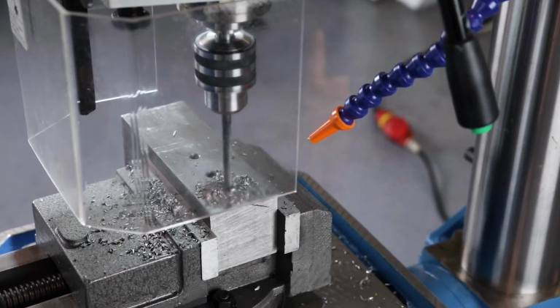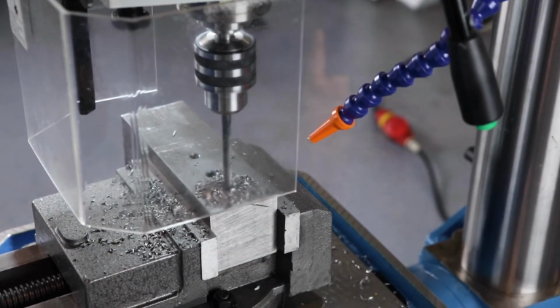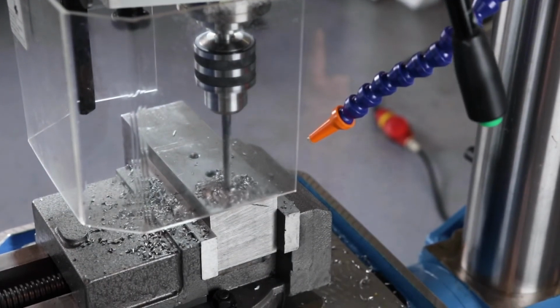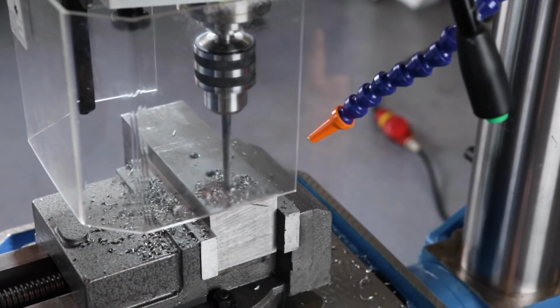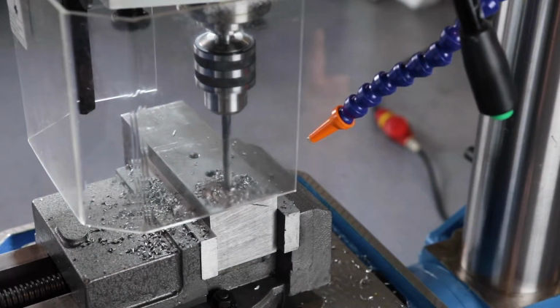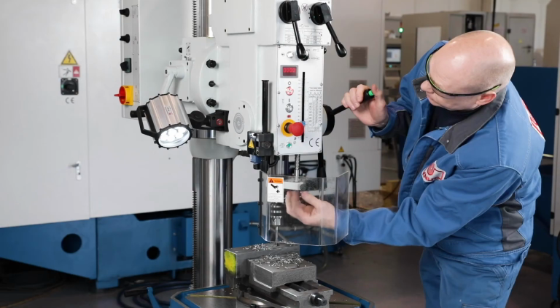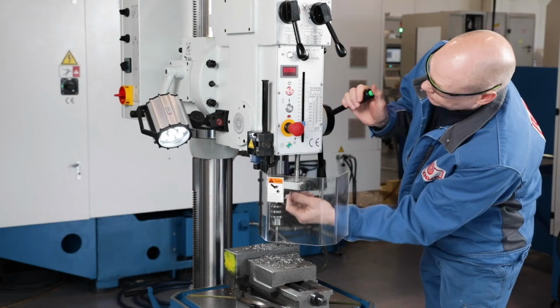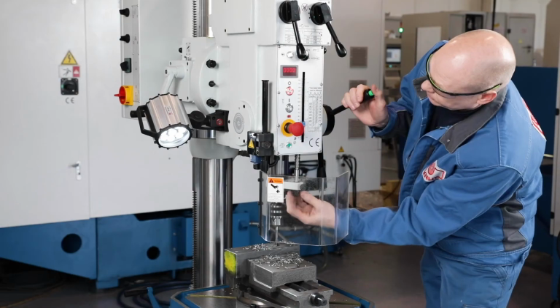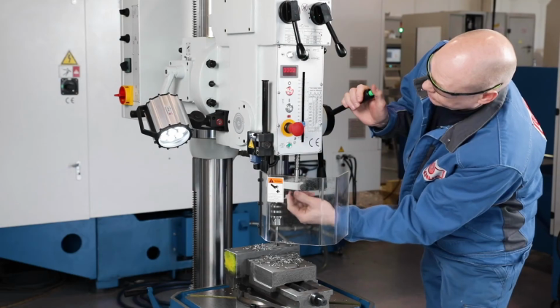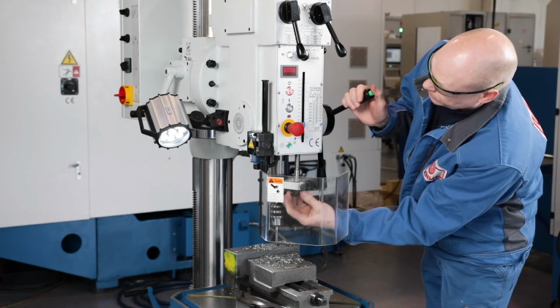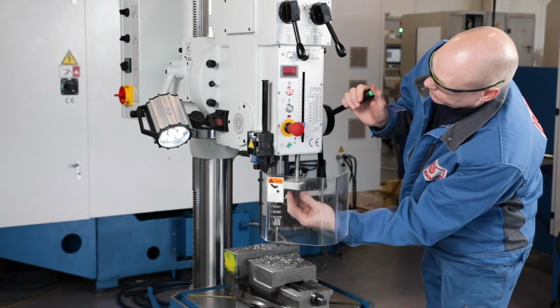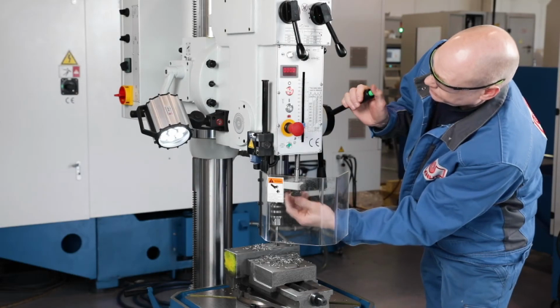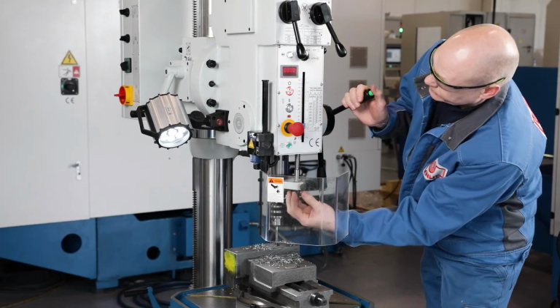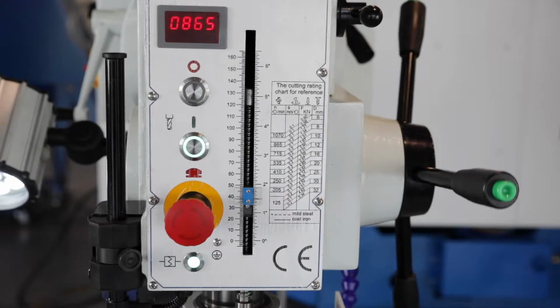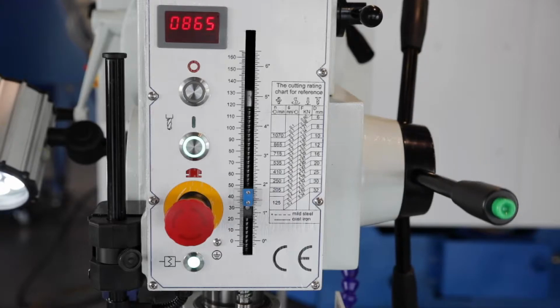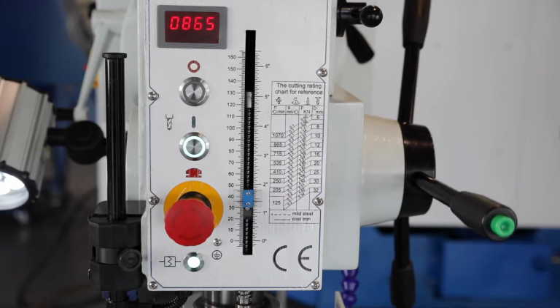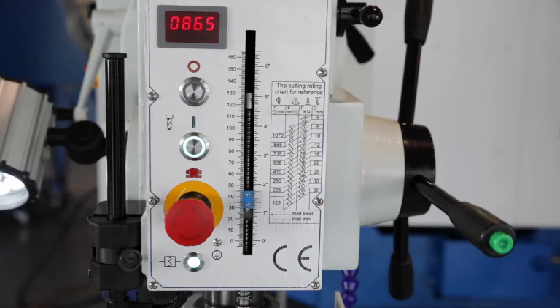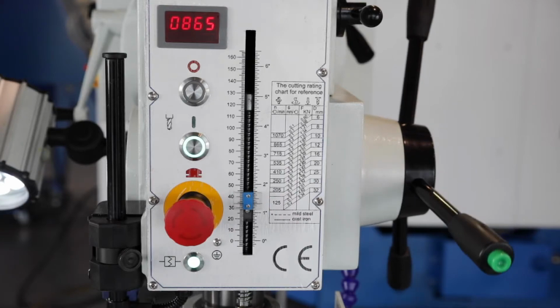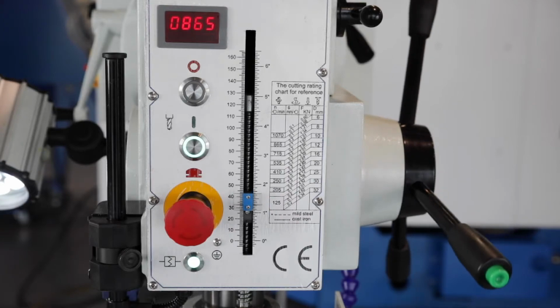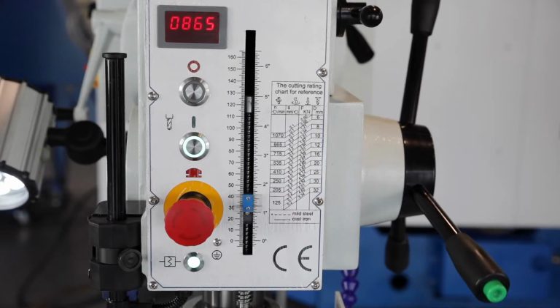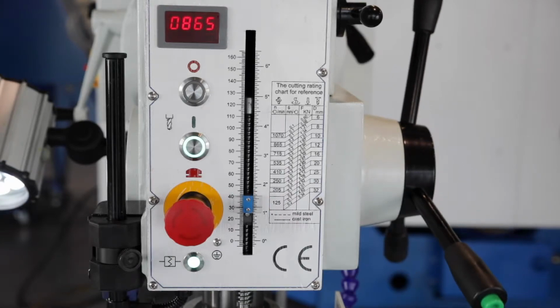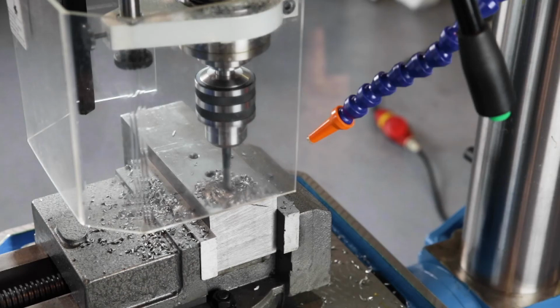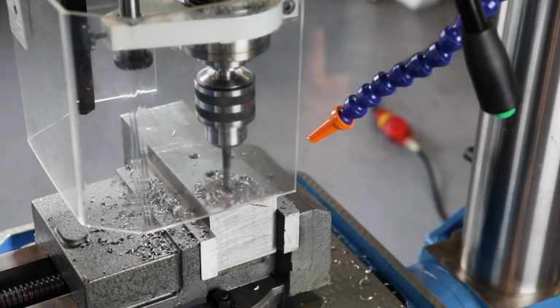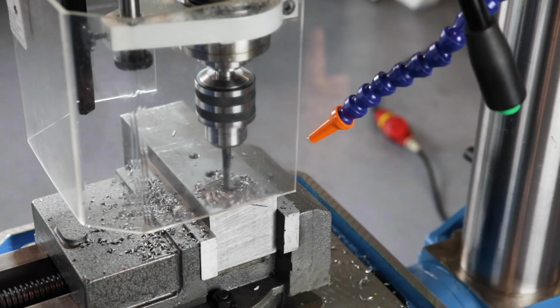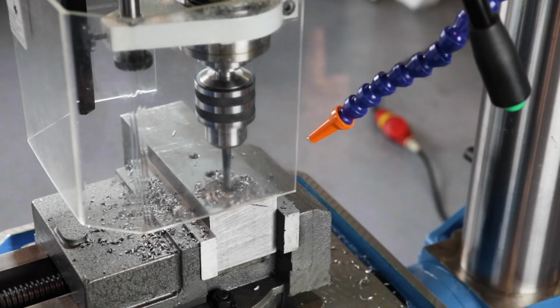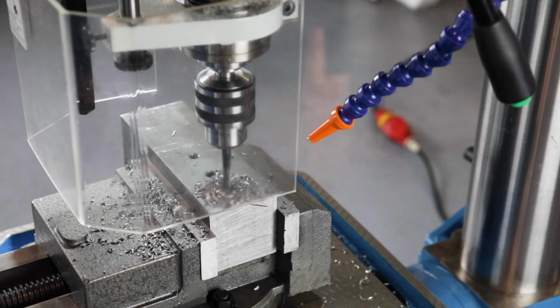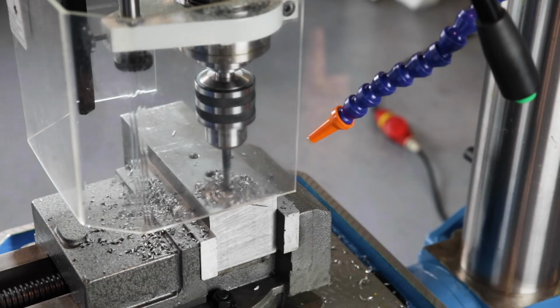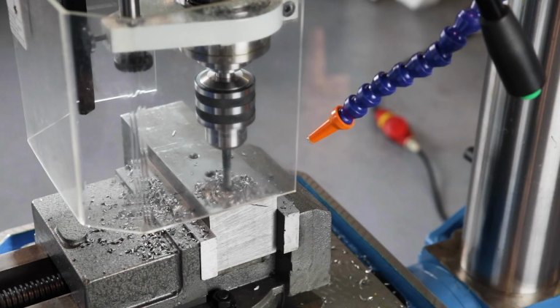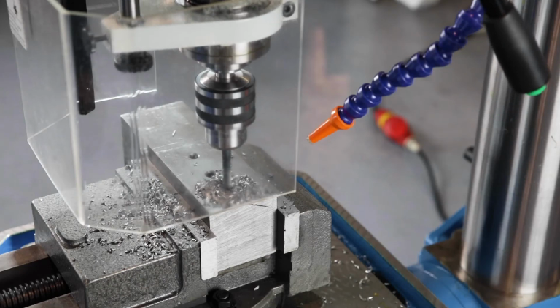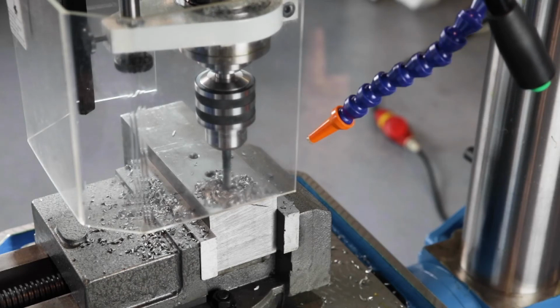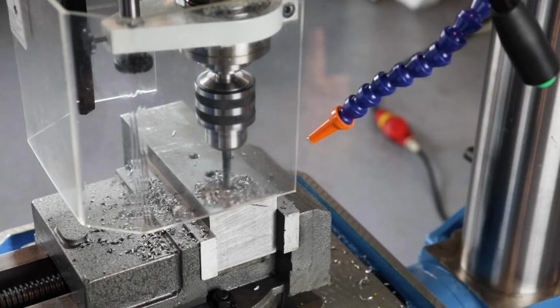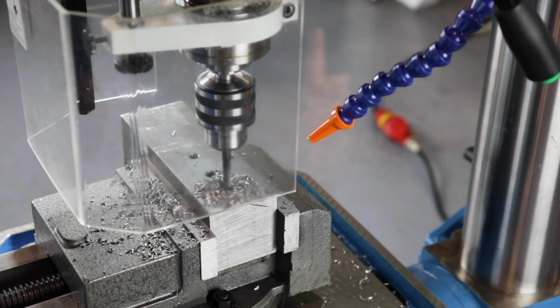The desired drilling depth can be set with the depth stop. The automatic feed switches off when the selected drilling depth is reached.